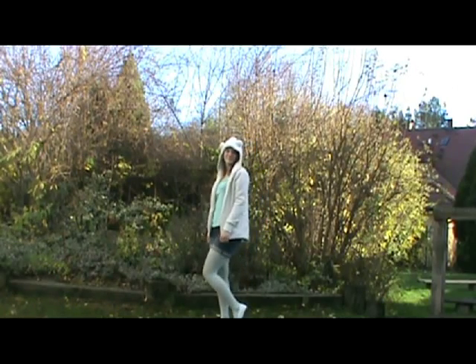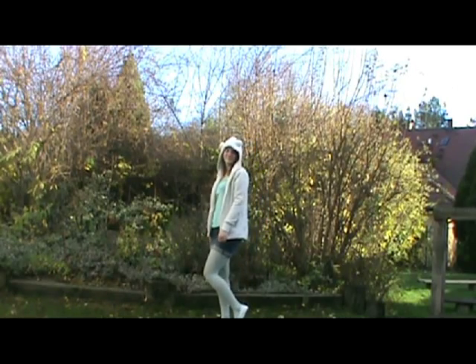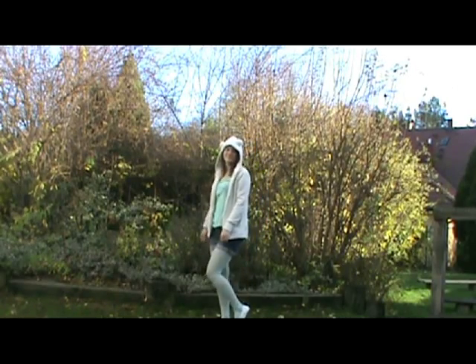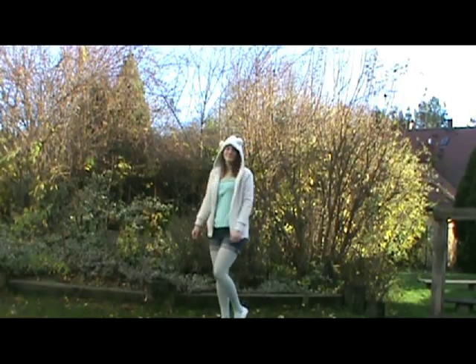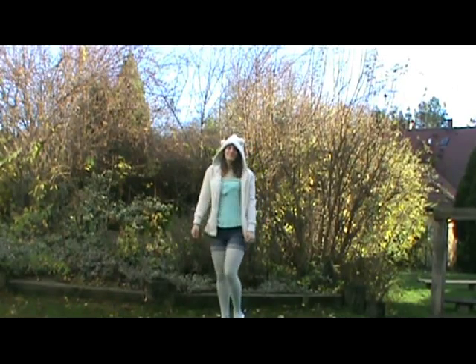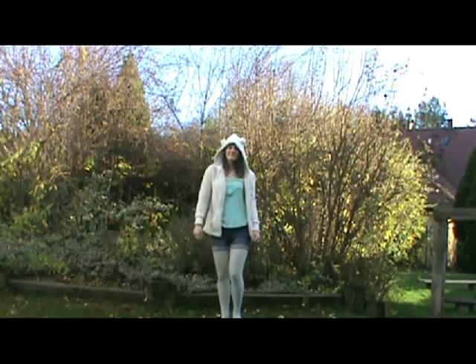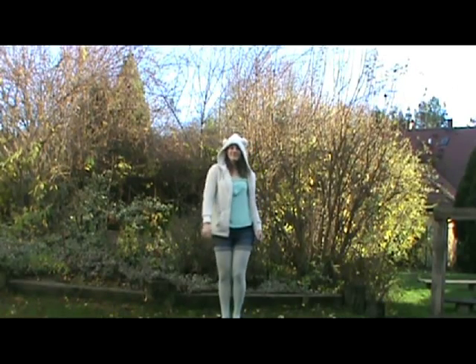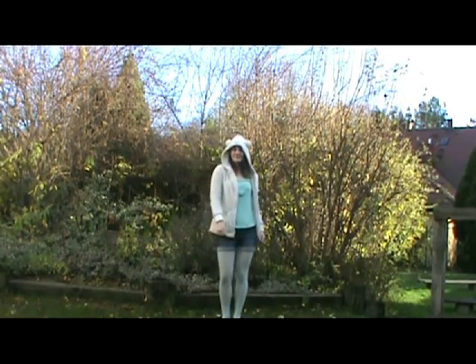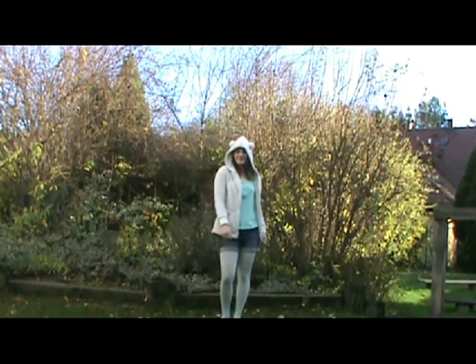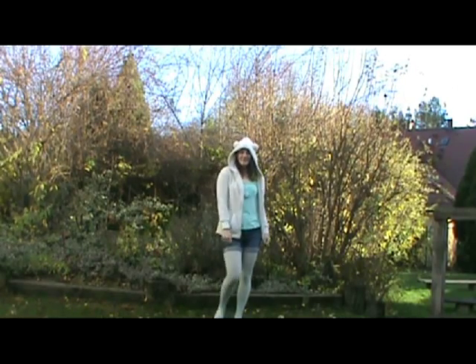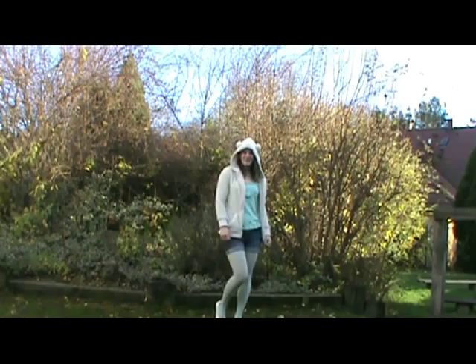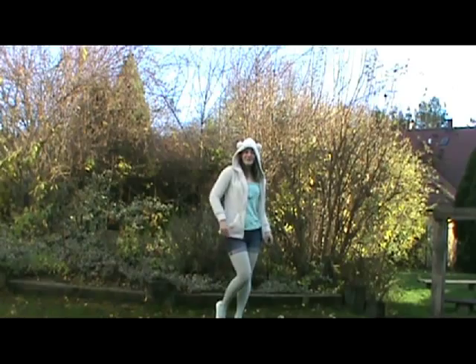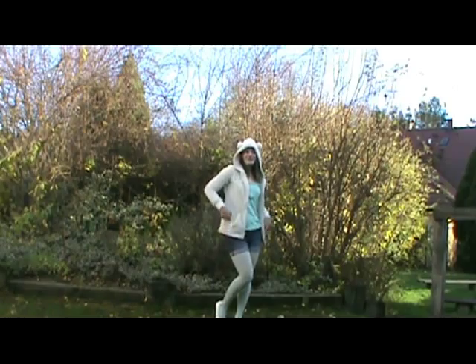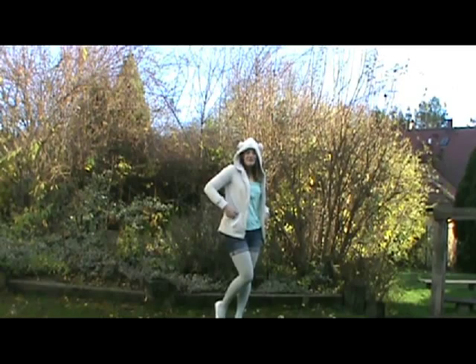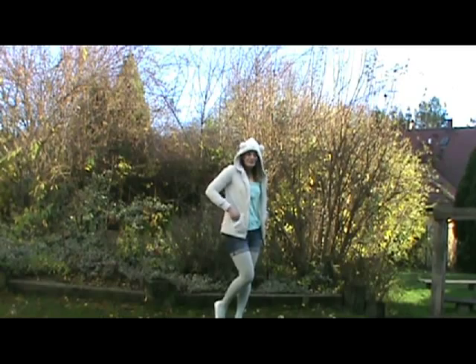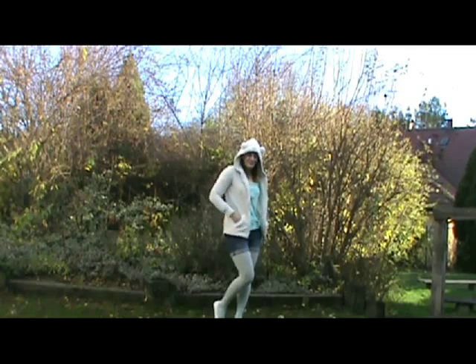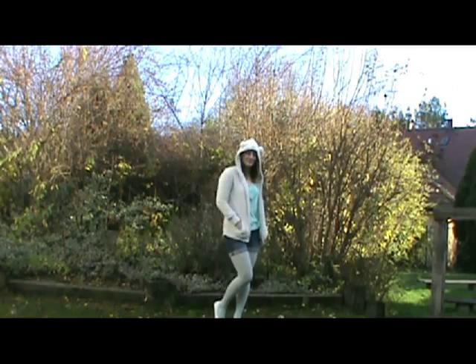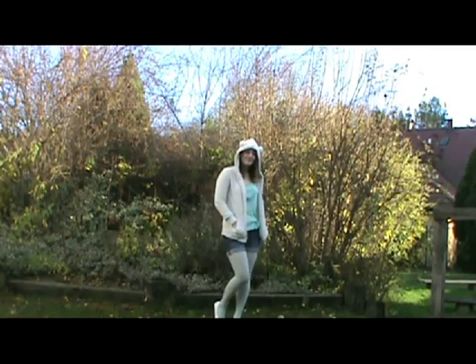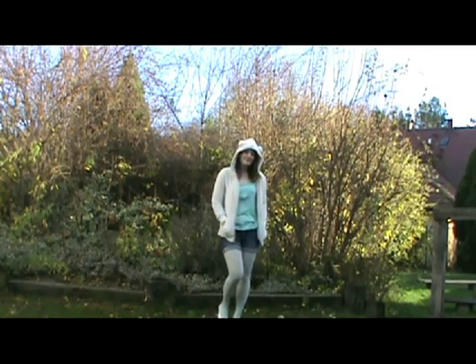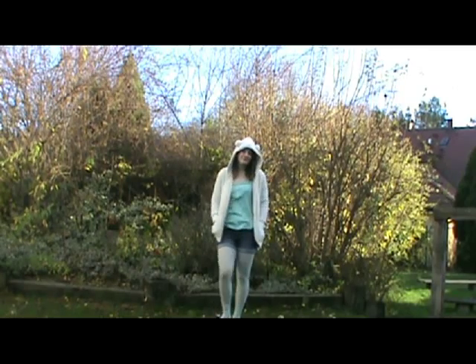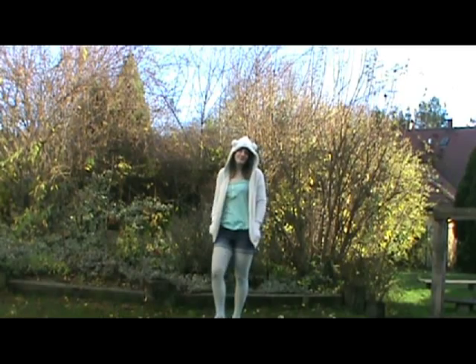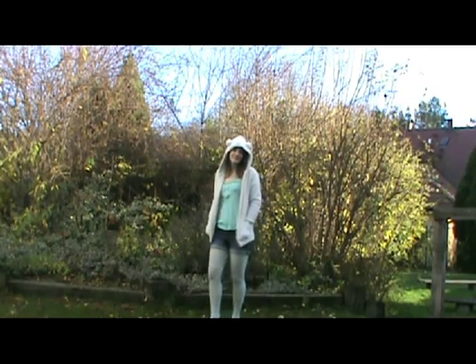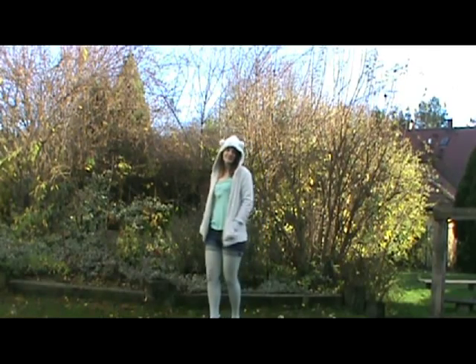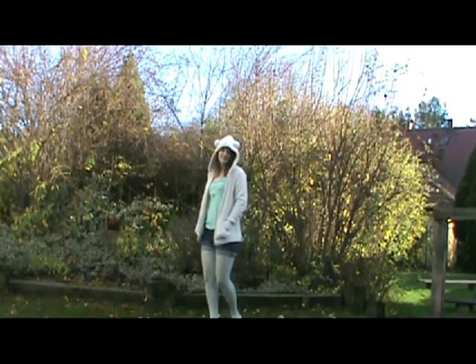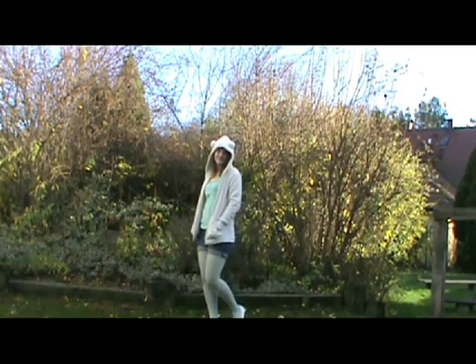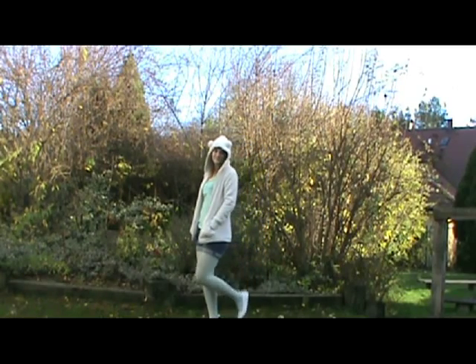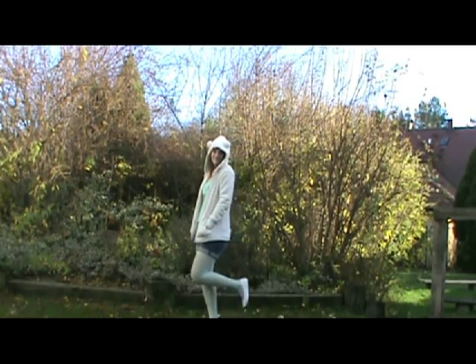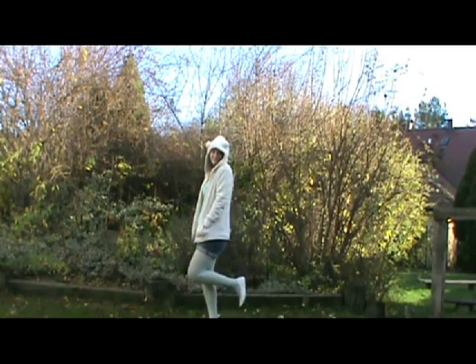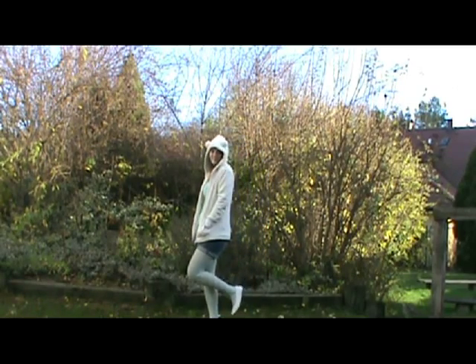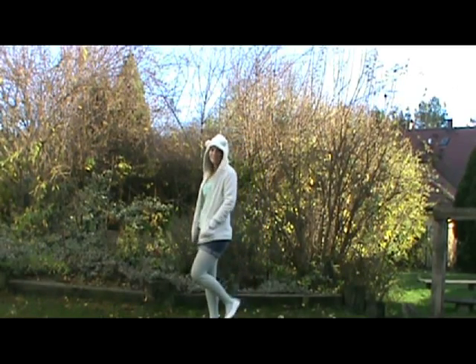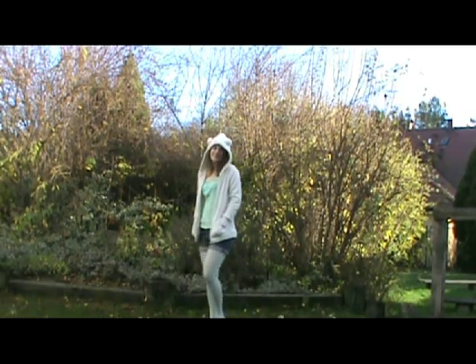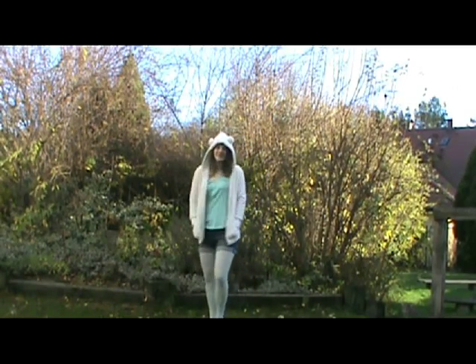This third outfit is just perfect for fall. It keeps you super warm, it's comfortable and adorable.